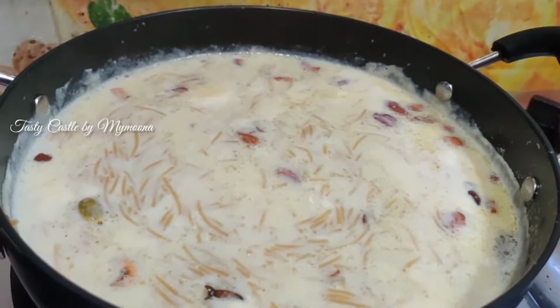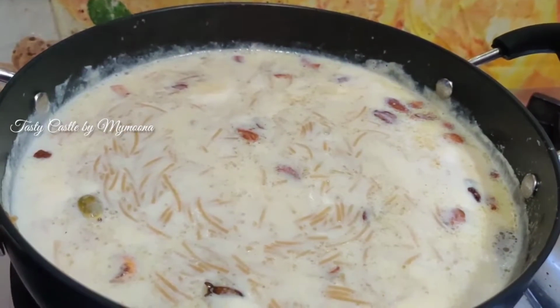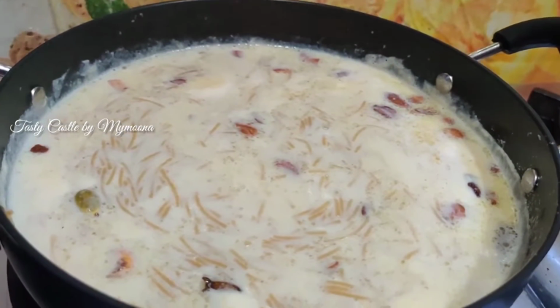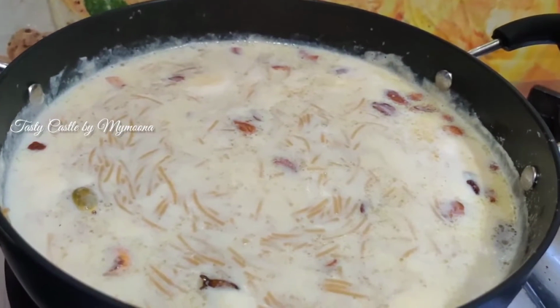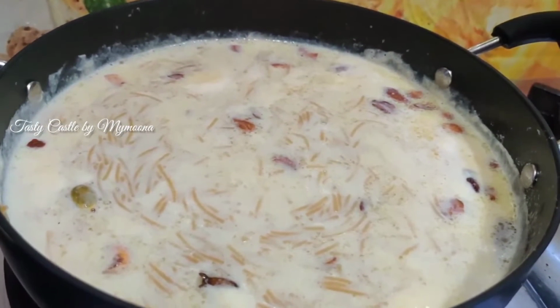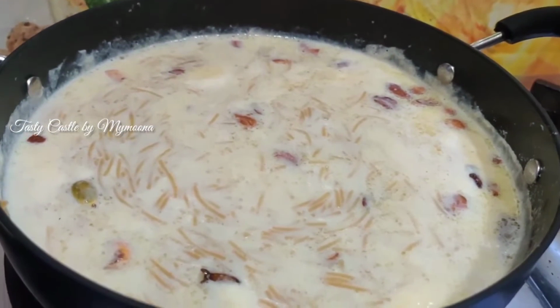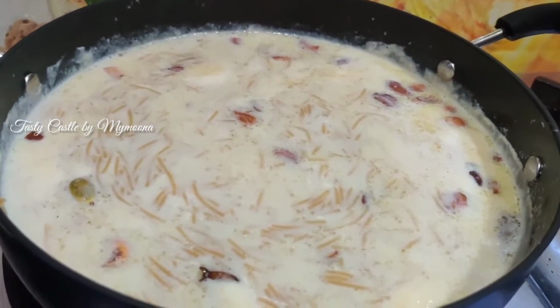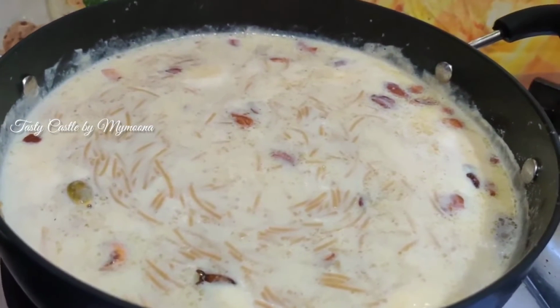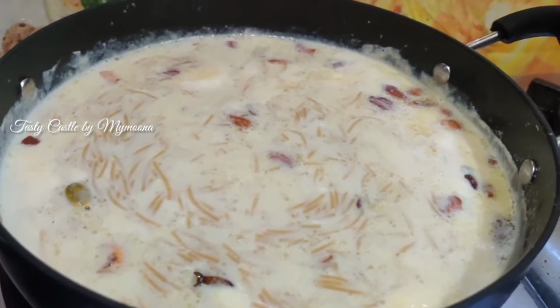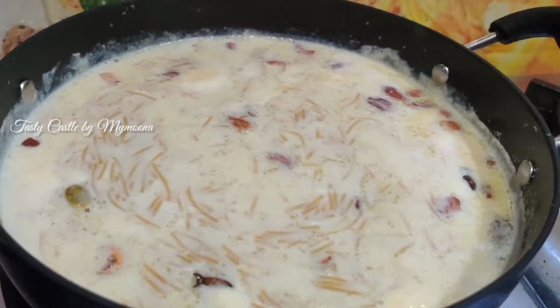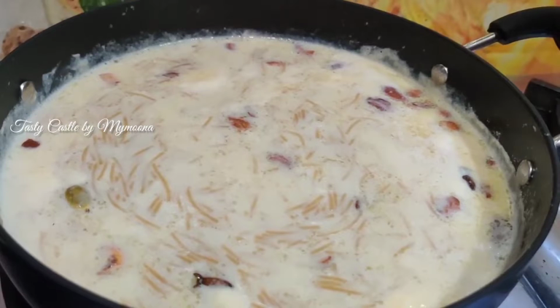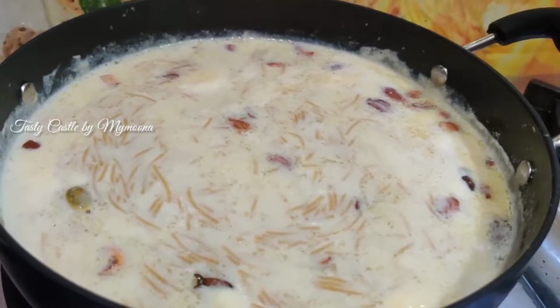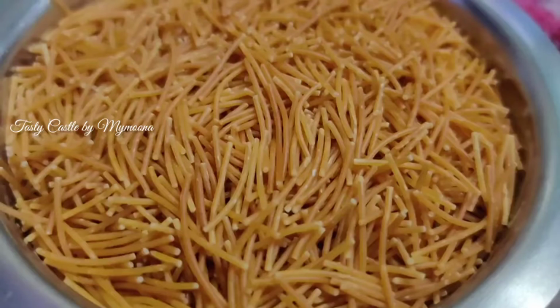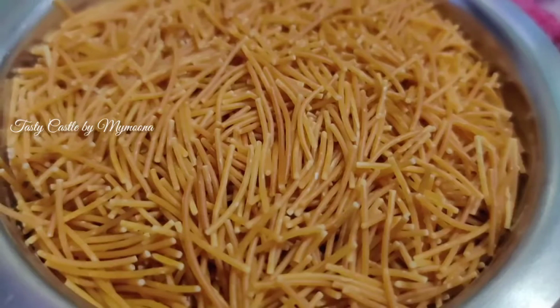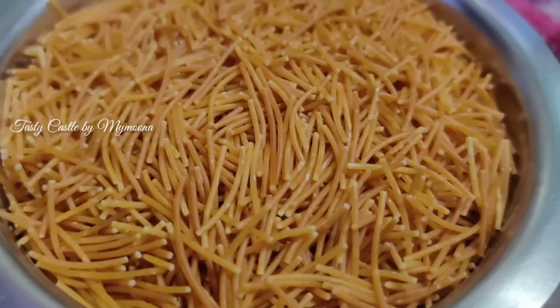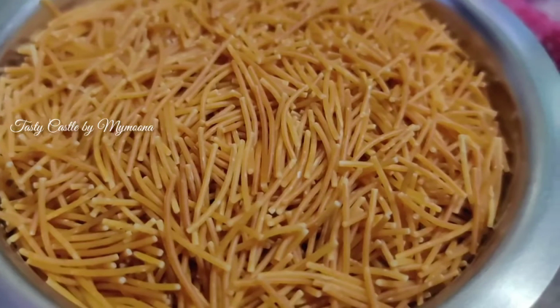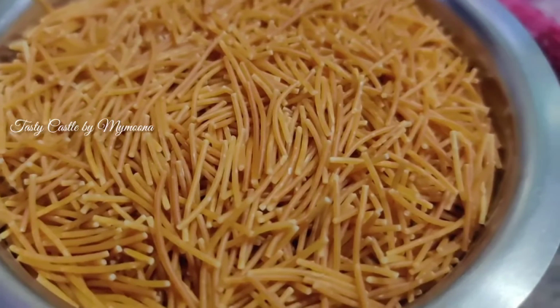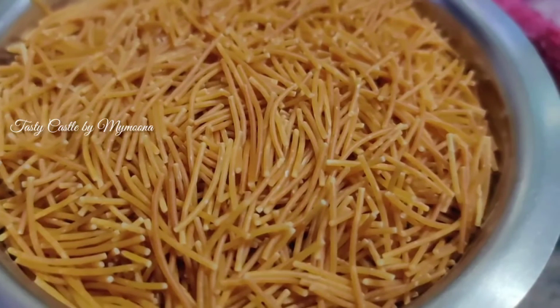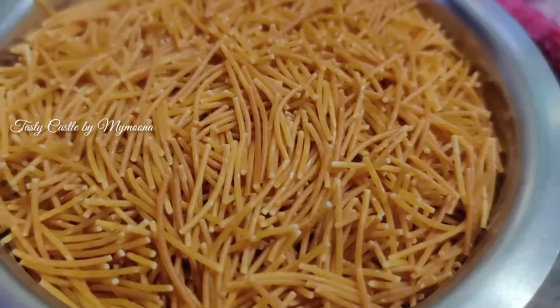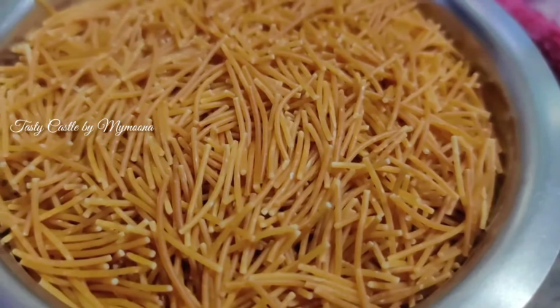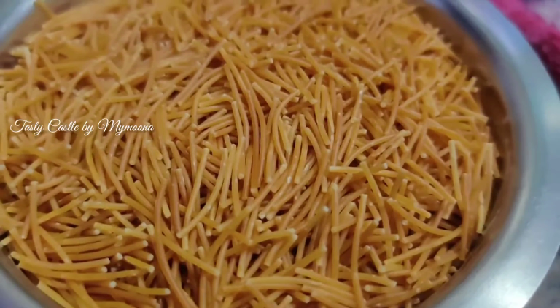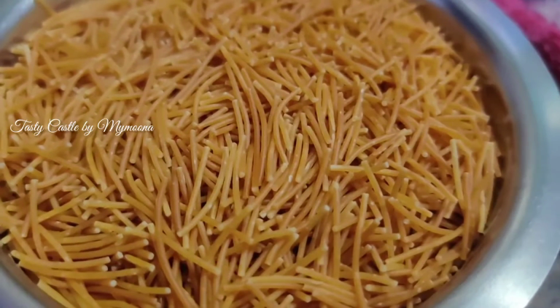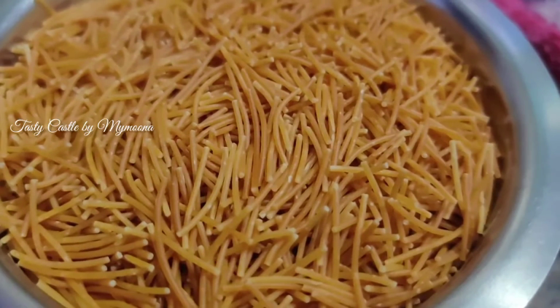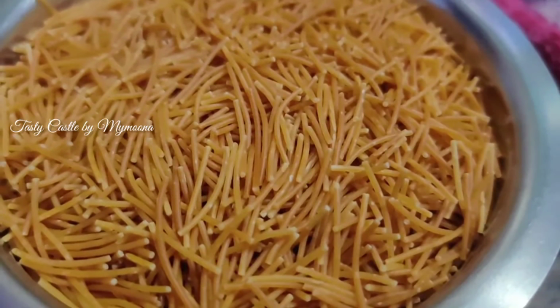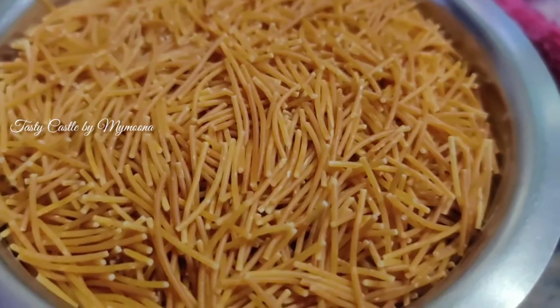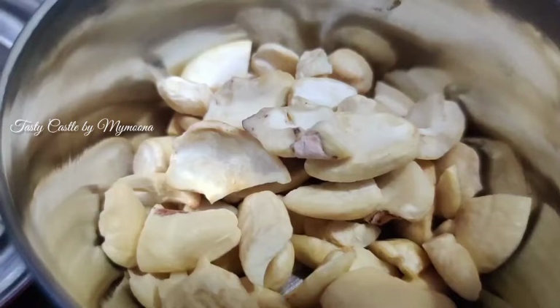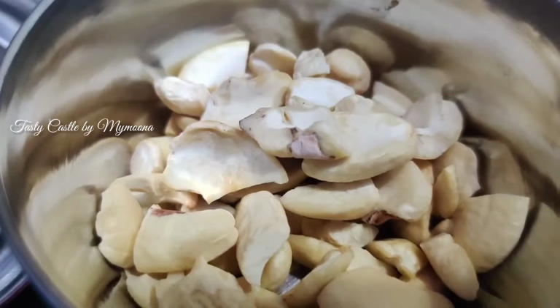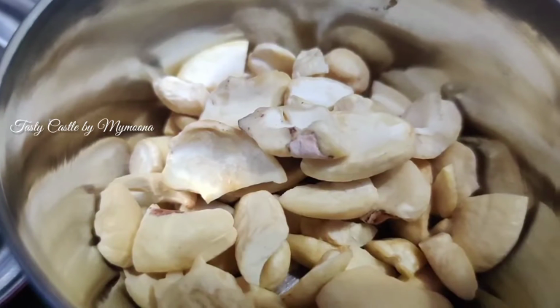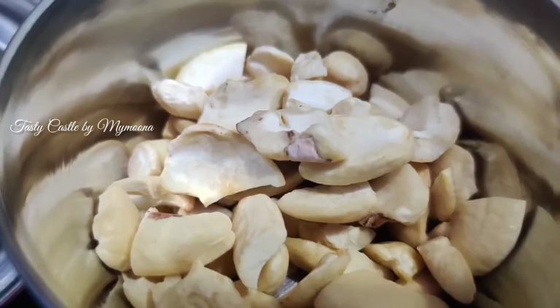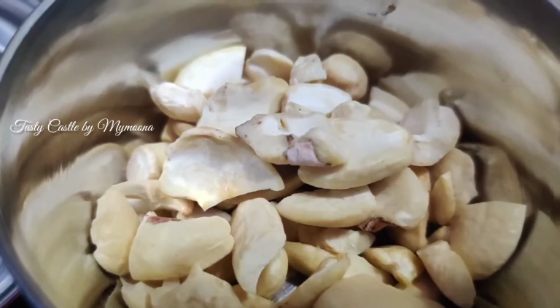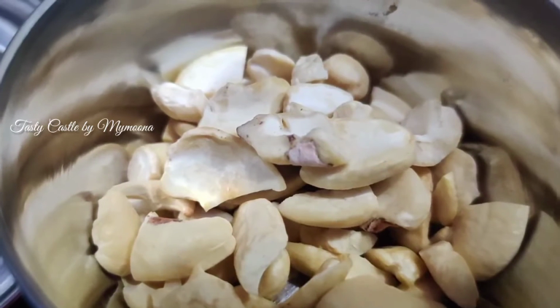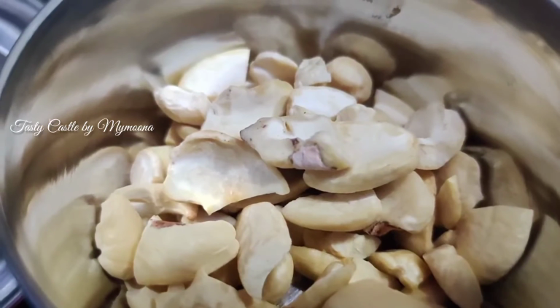The ingredients are roasted. It is crispy.